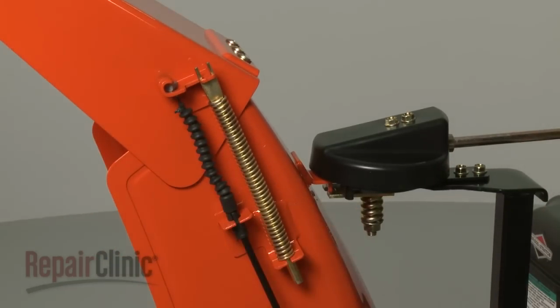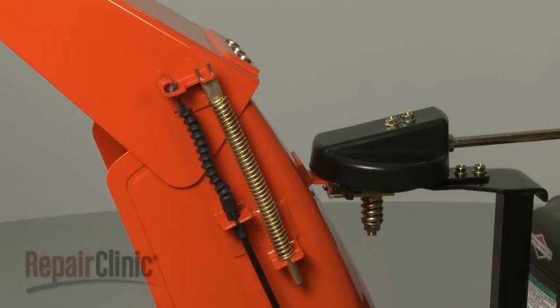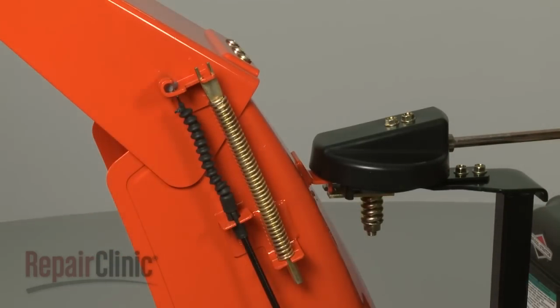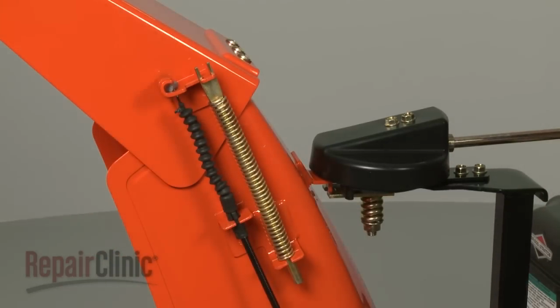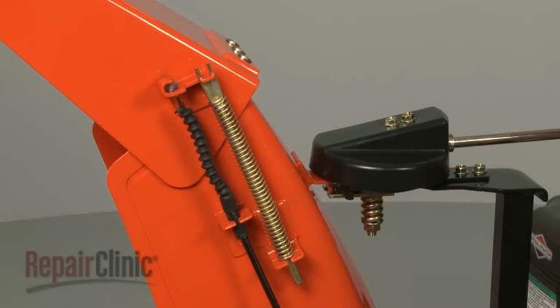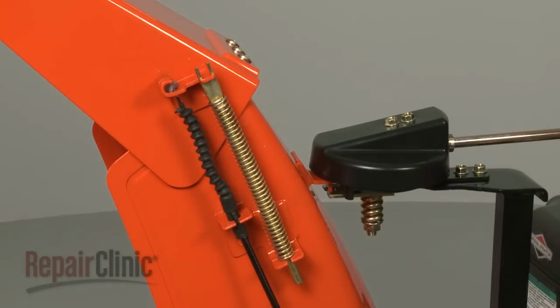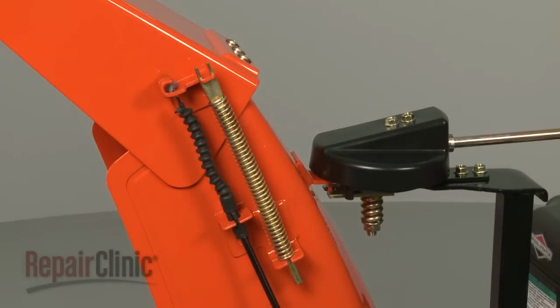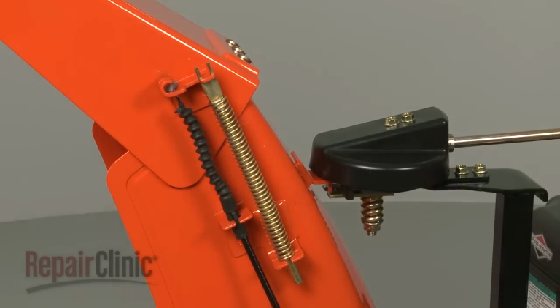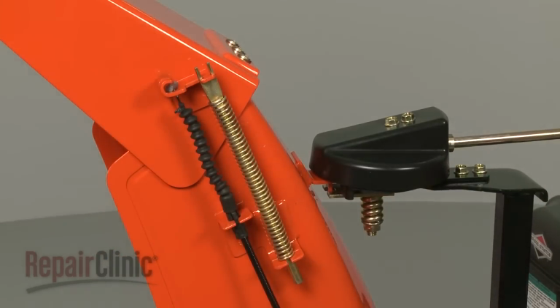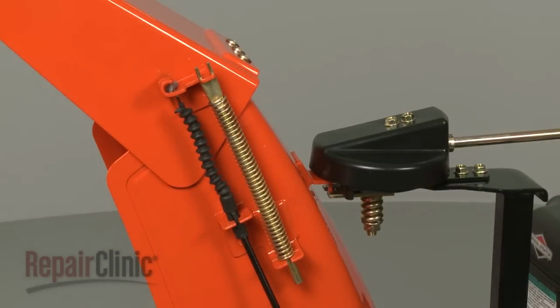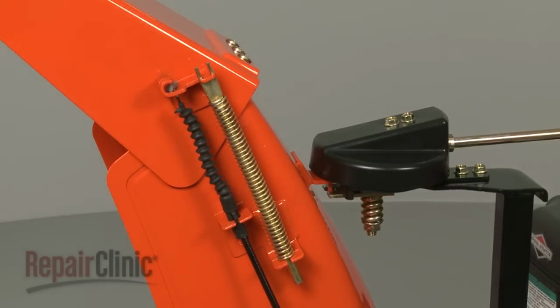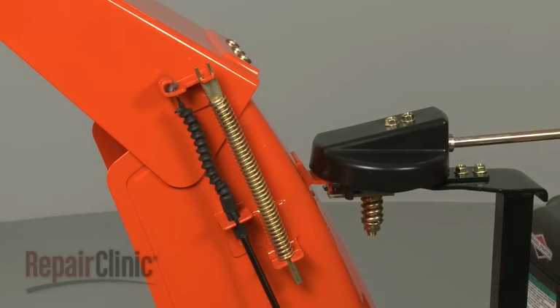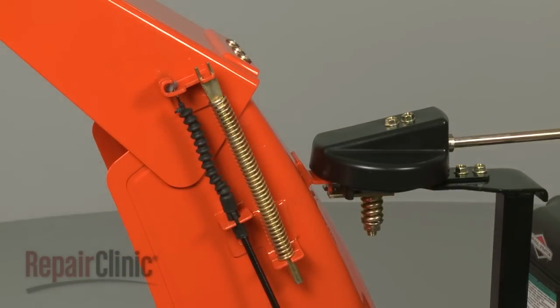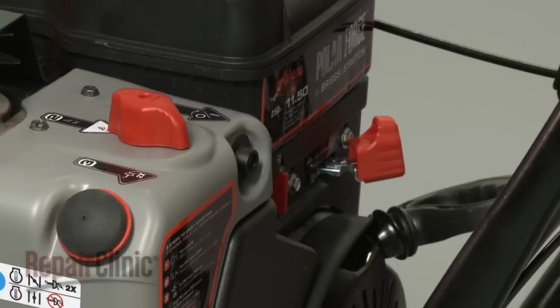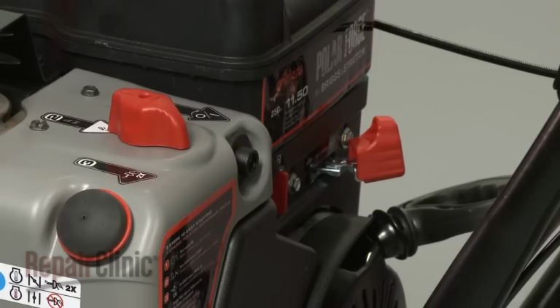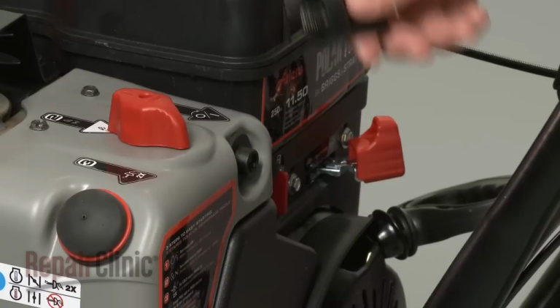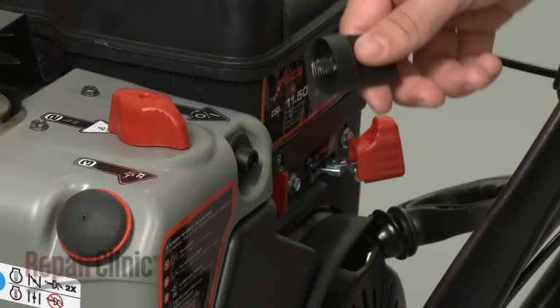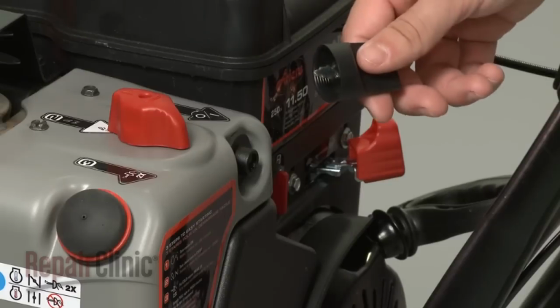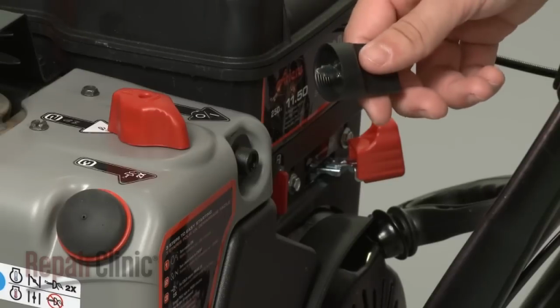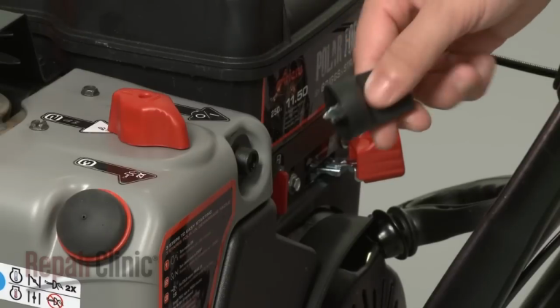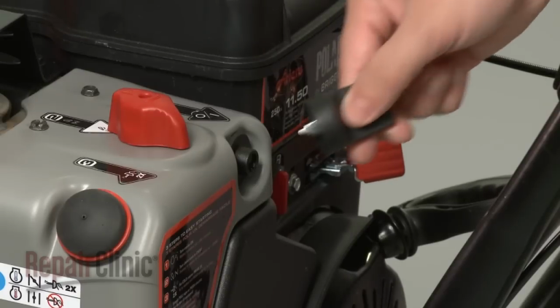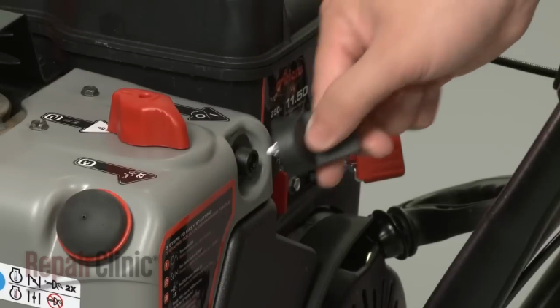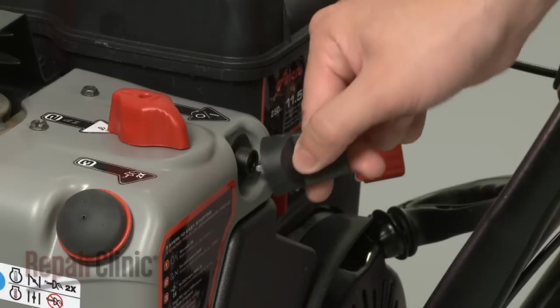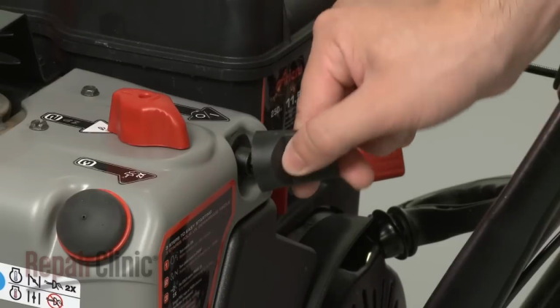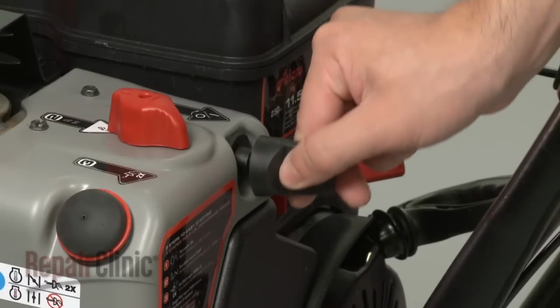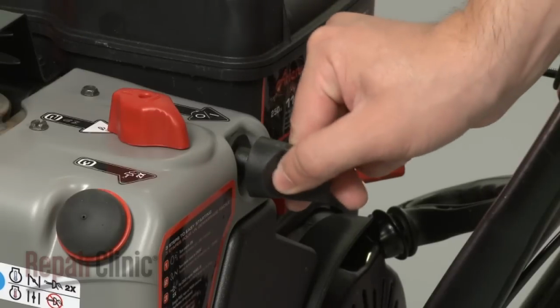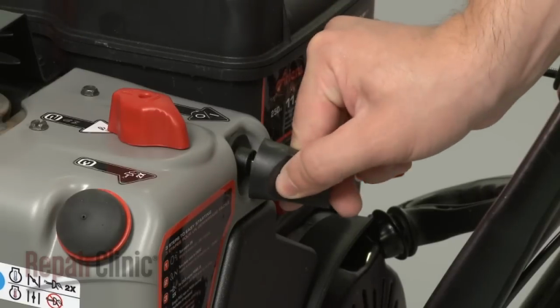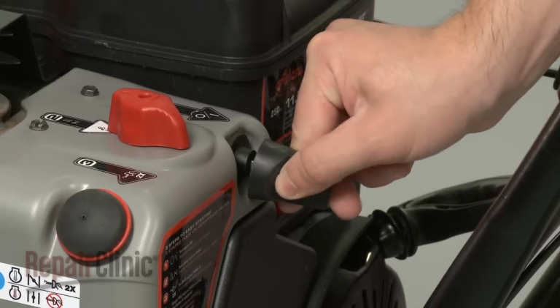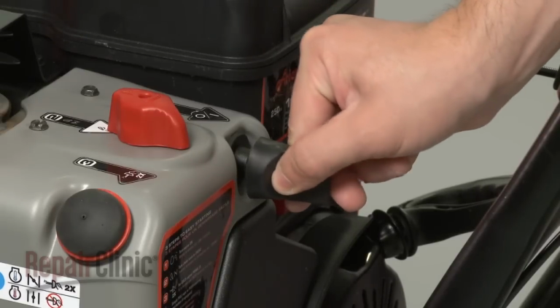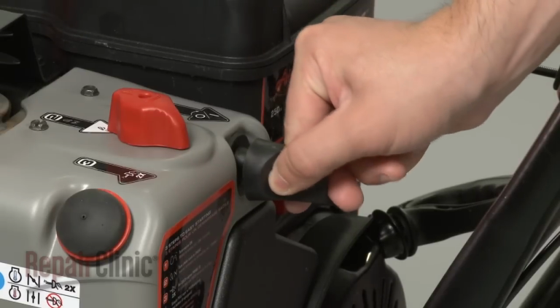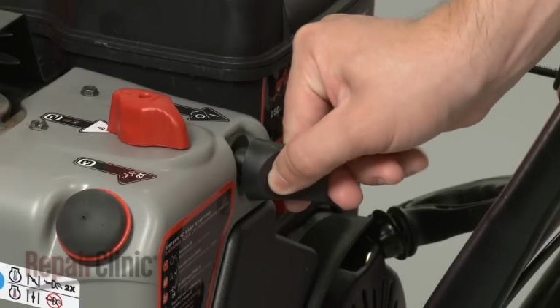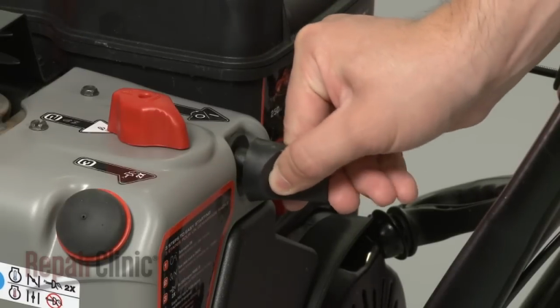With the new impeller installed, you can now return the start key to the snowblower's engine.